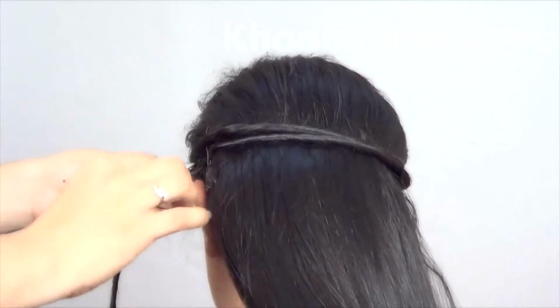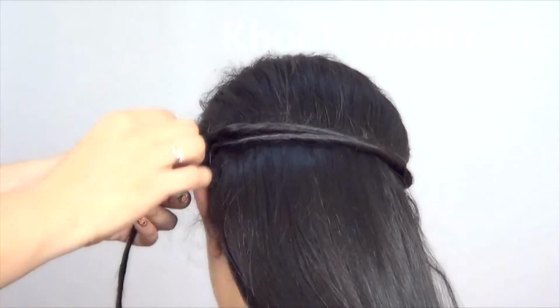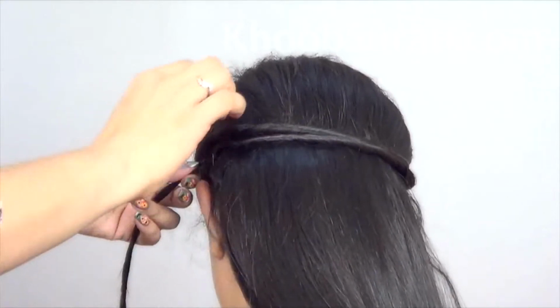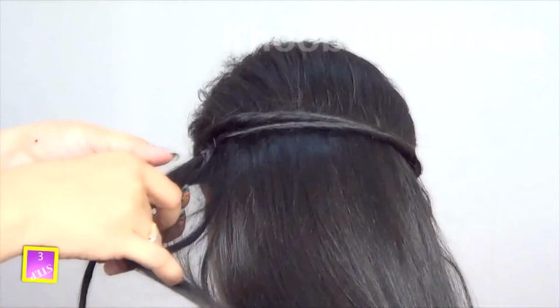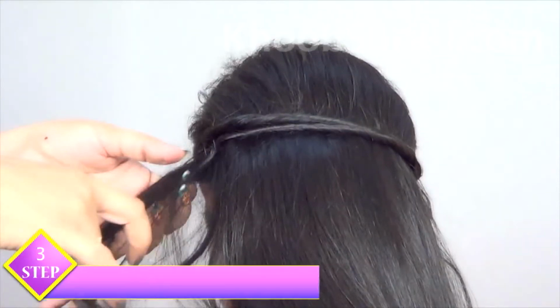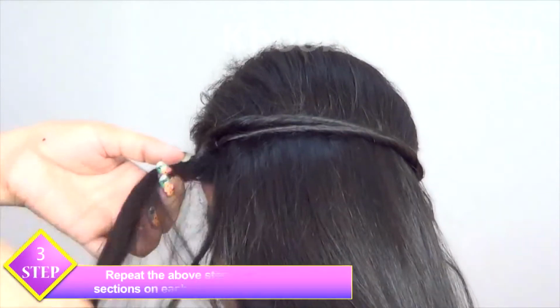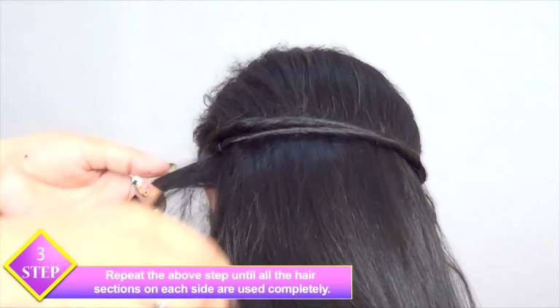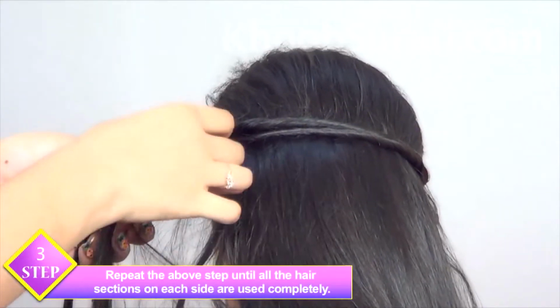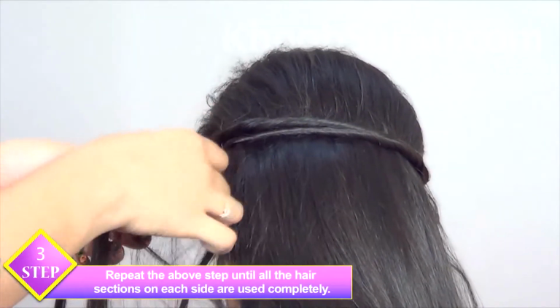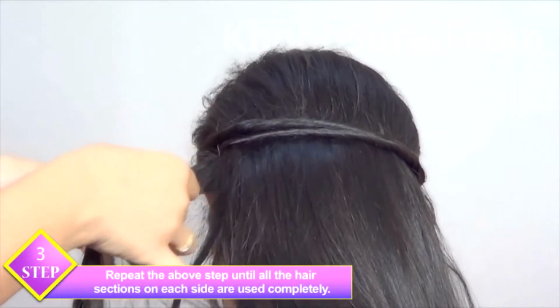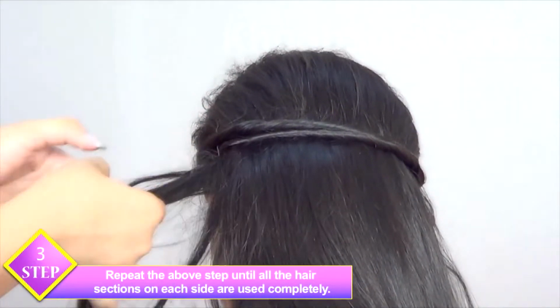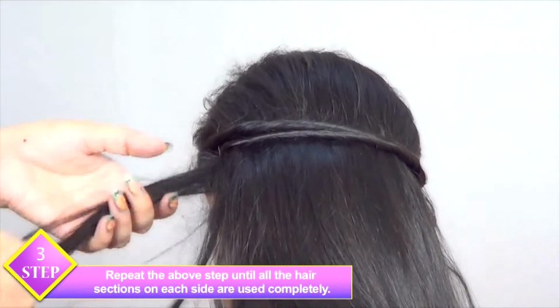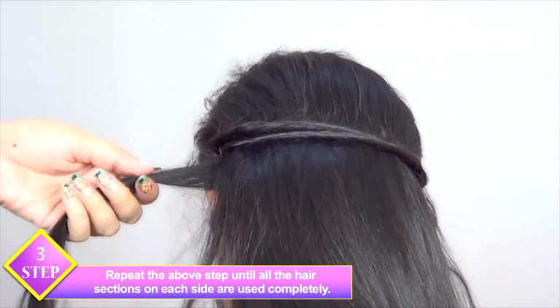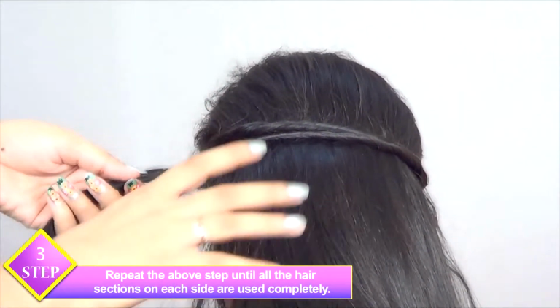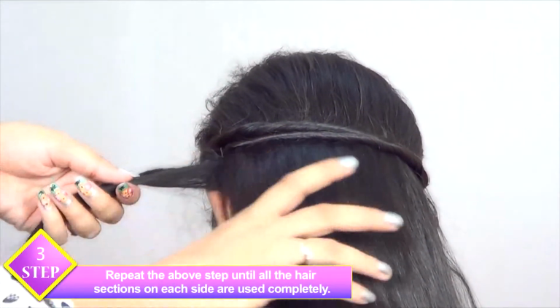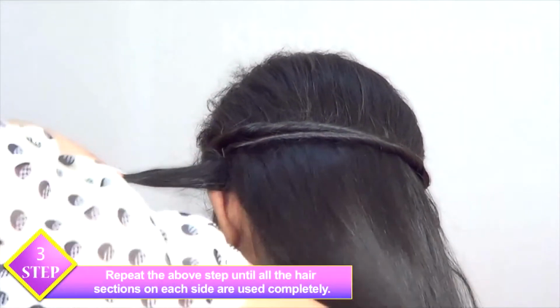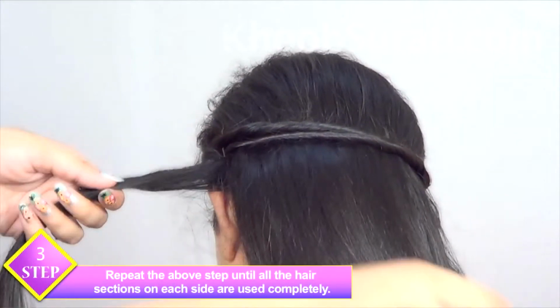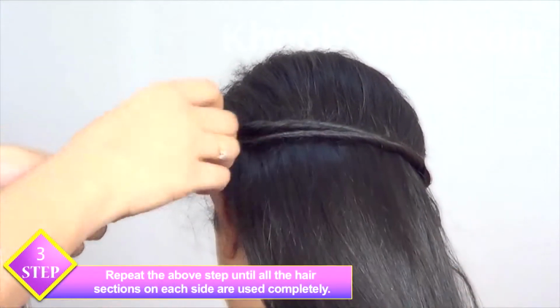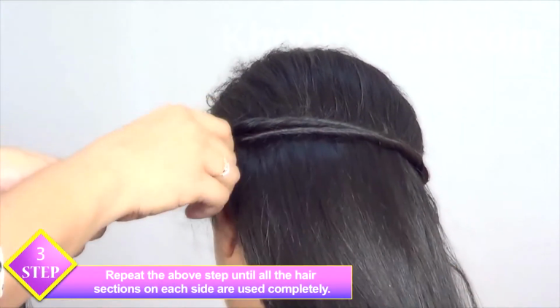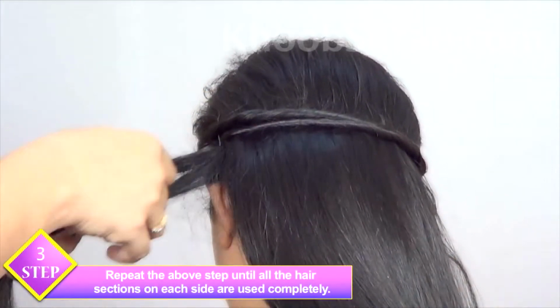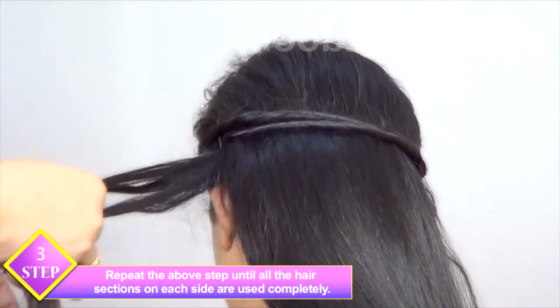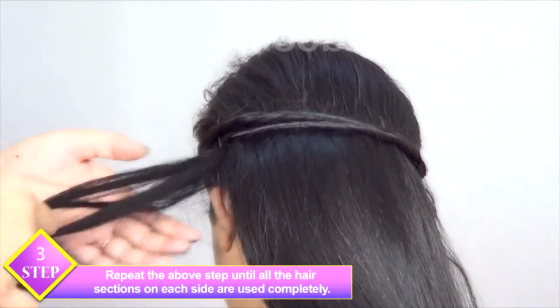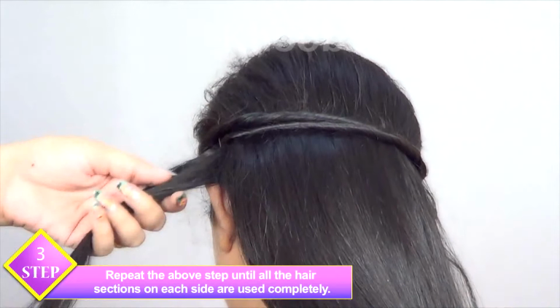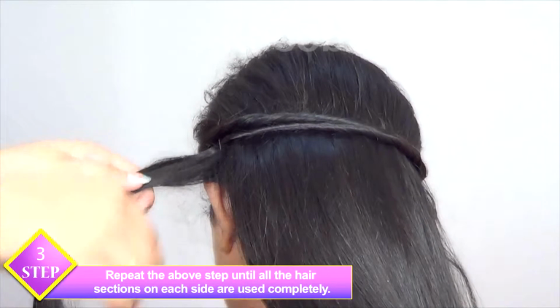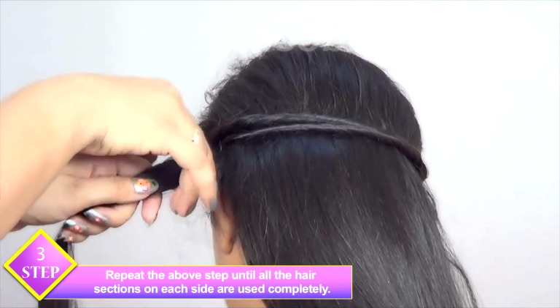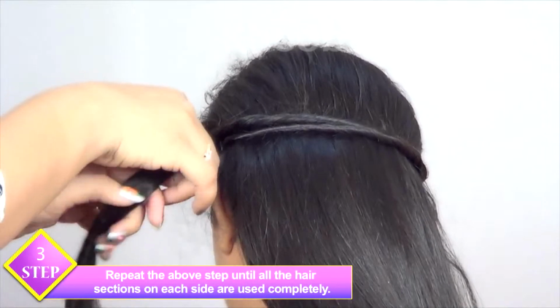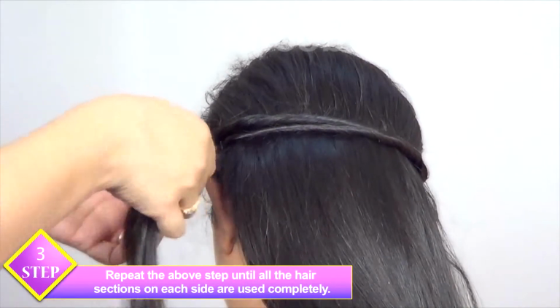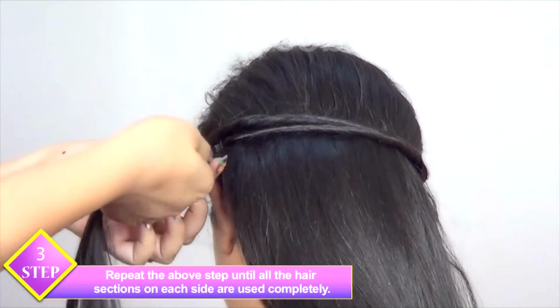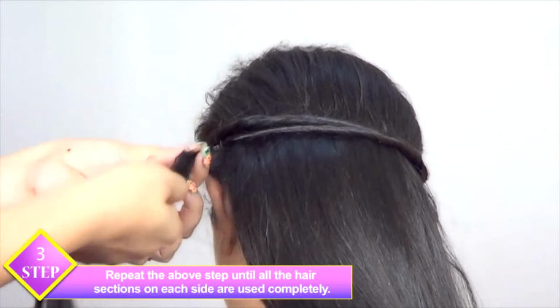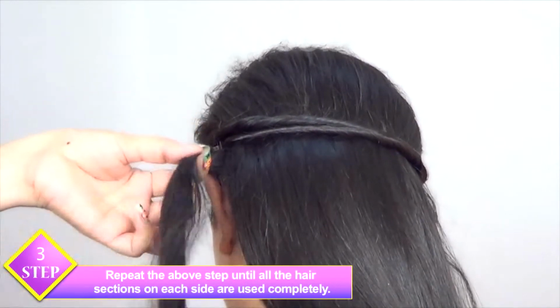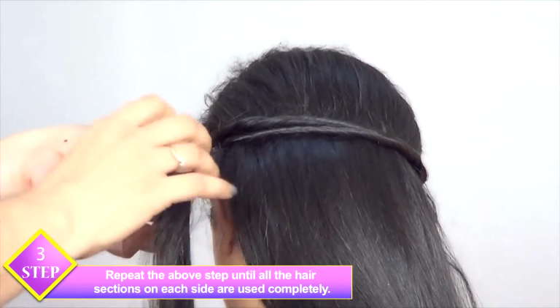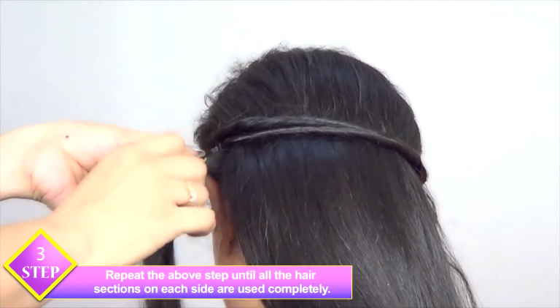Repeat the above step until all the hair sections on each side are used completely.